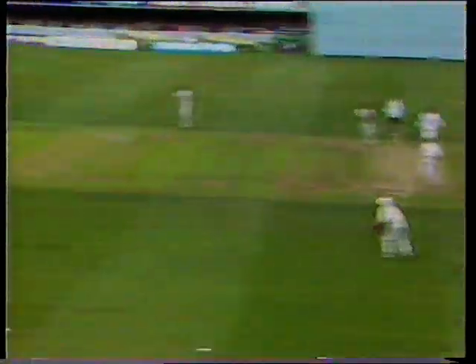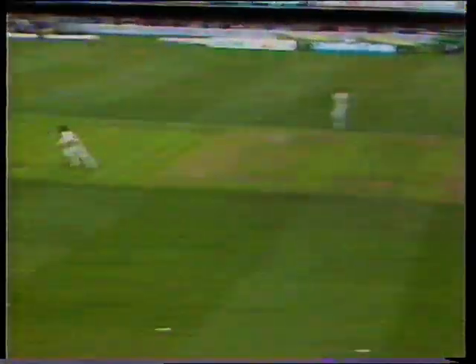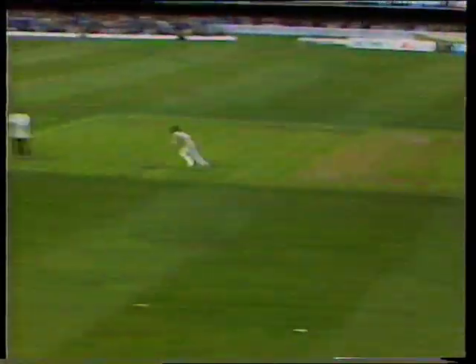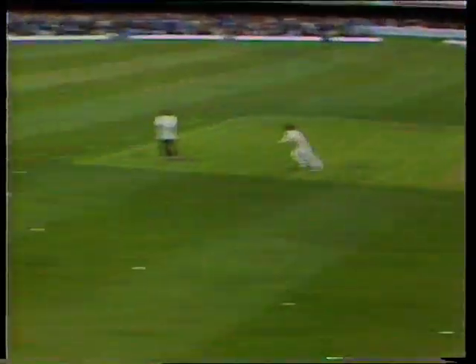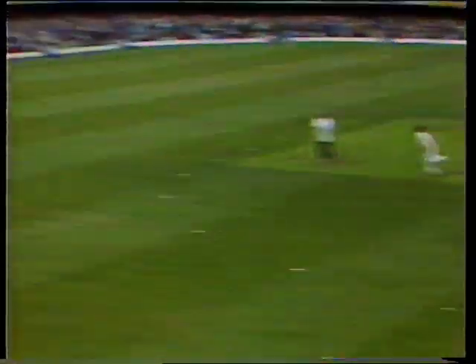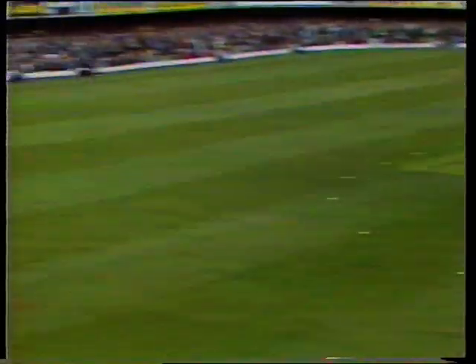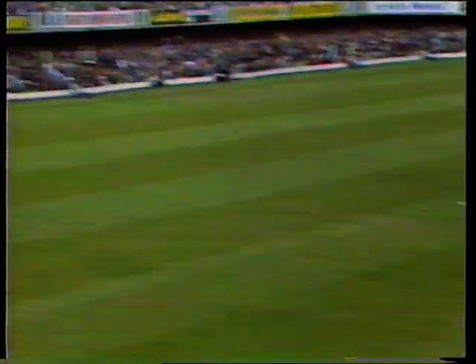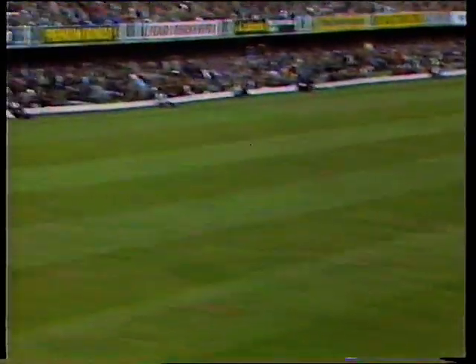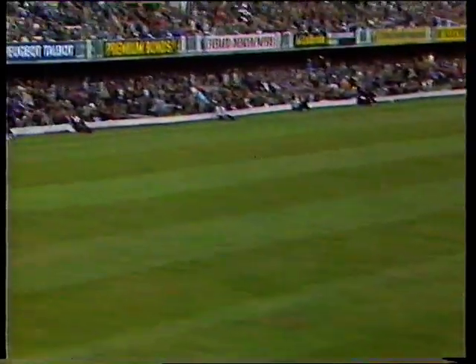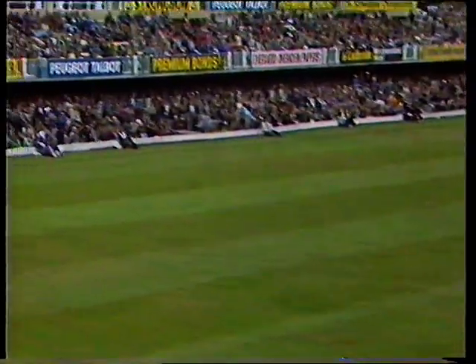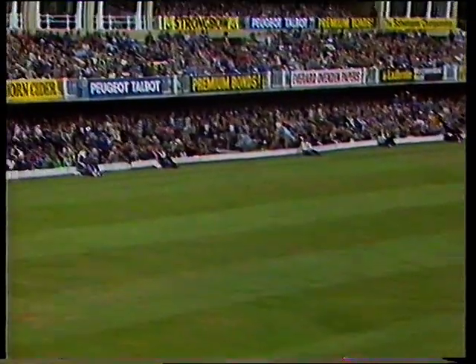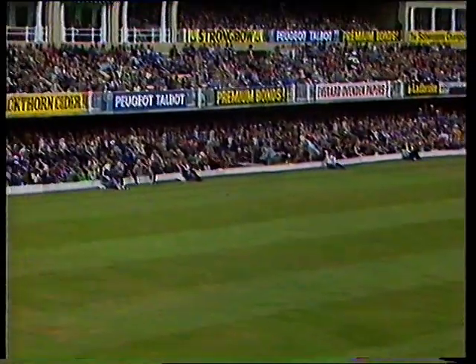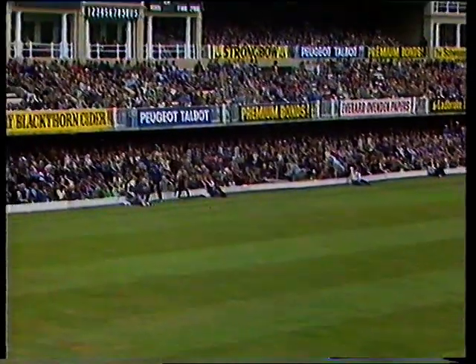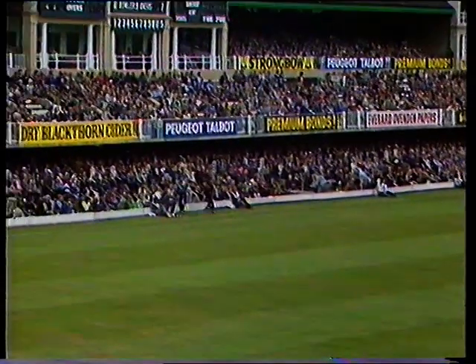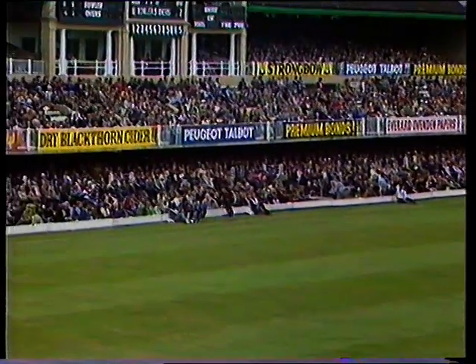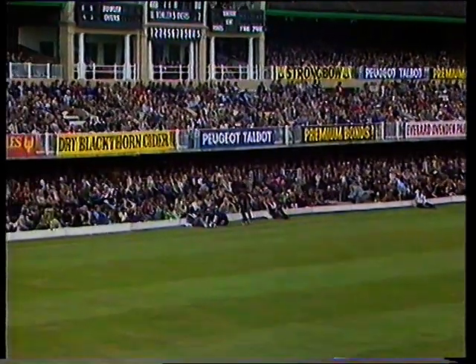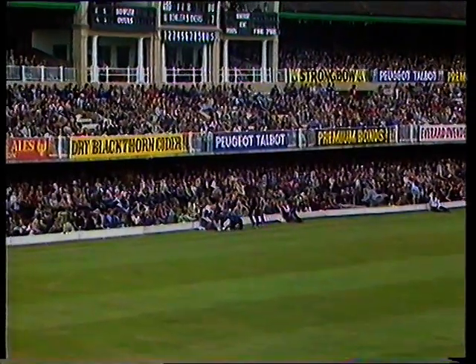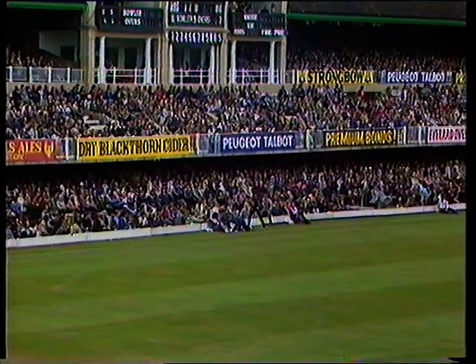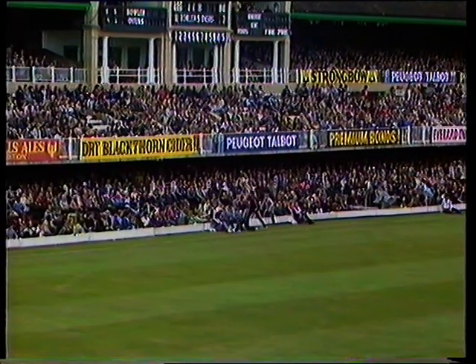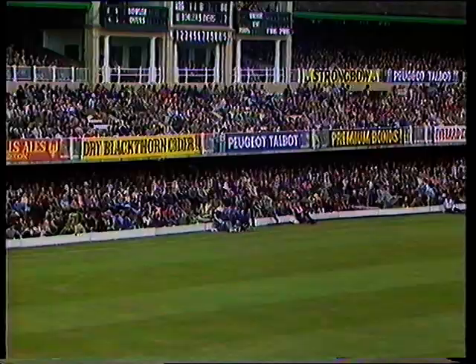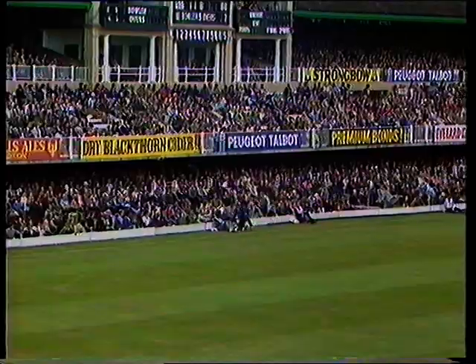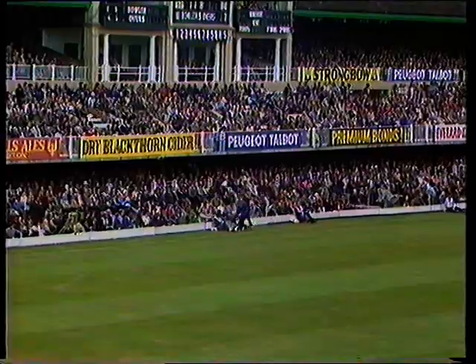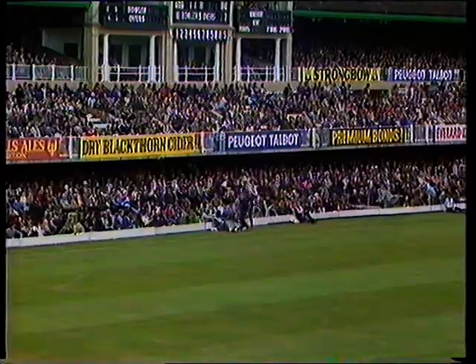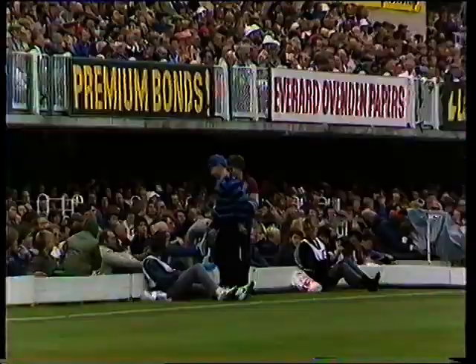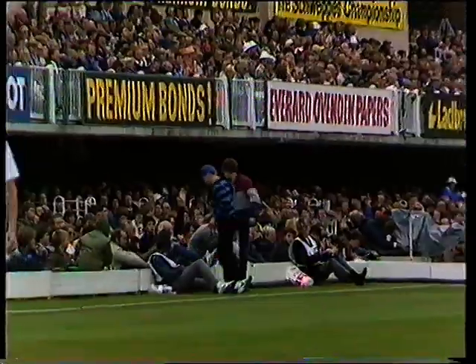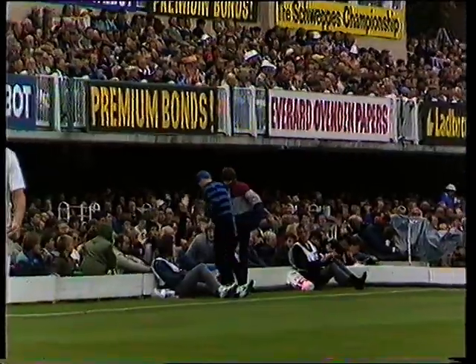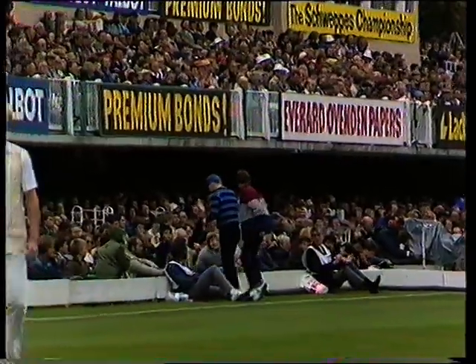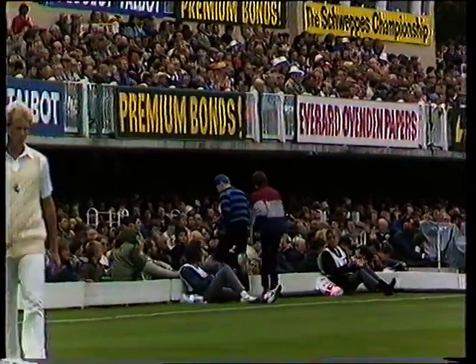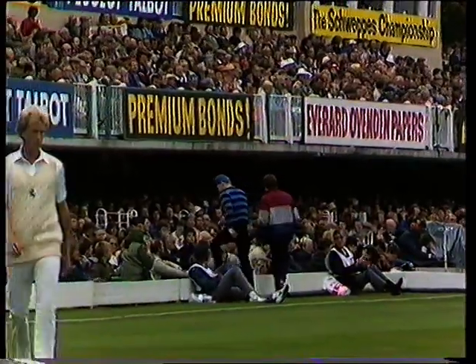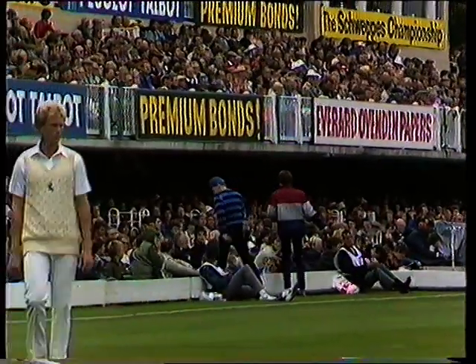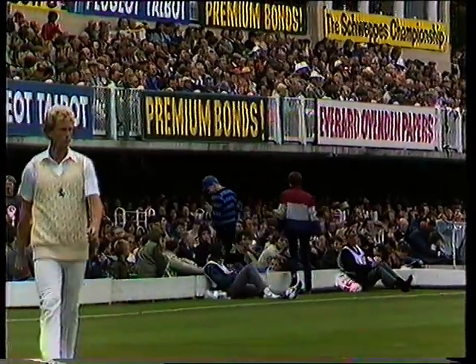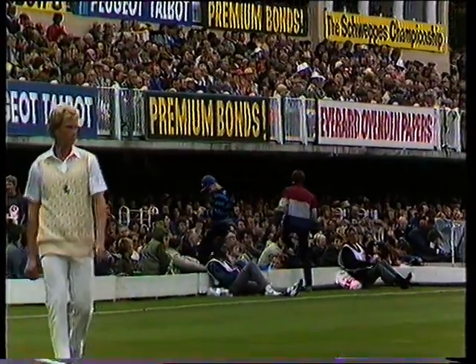It's a good shot. It's a good score on the leg stump, and put away in very professional style there by Phil Slocum.